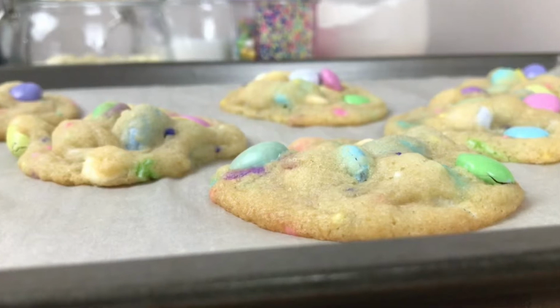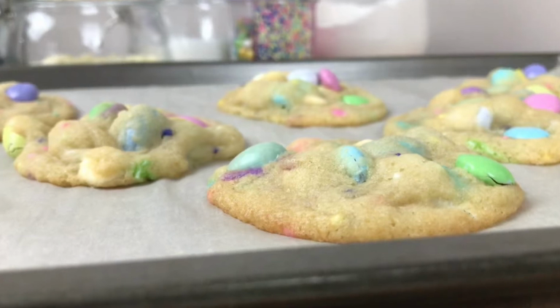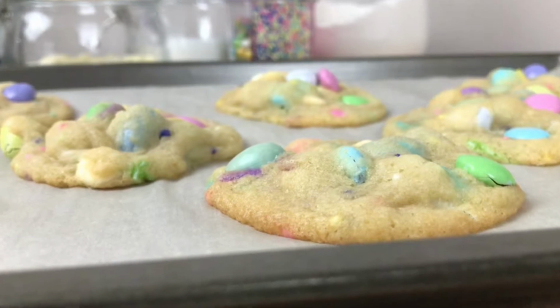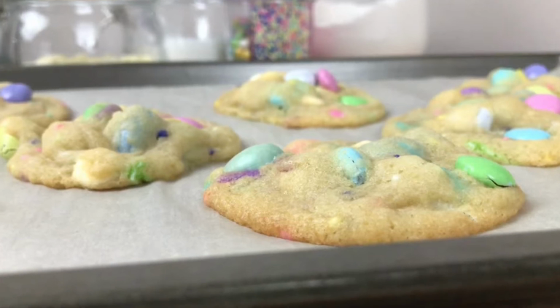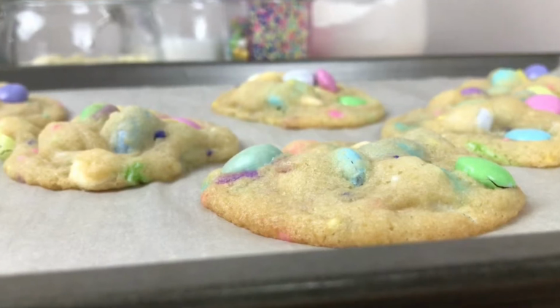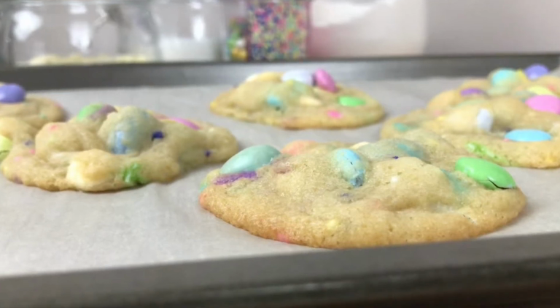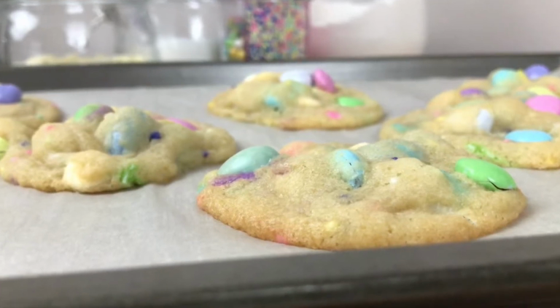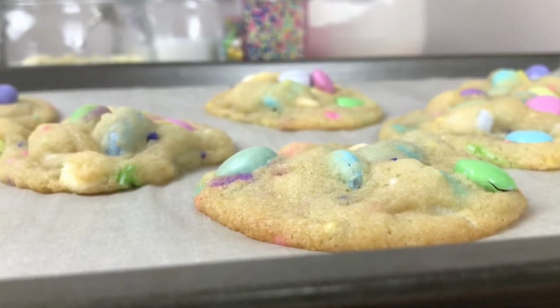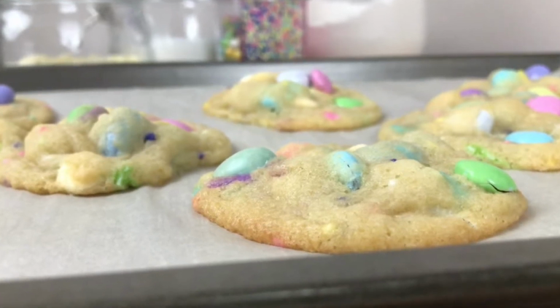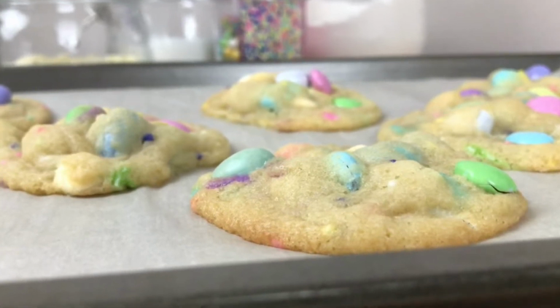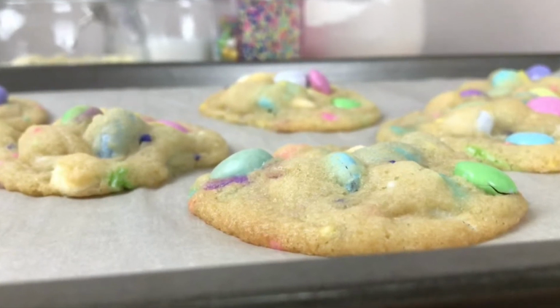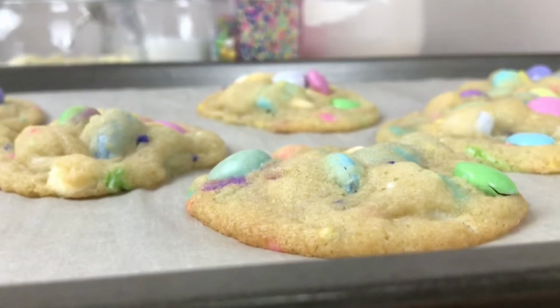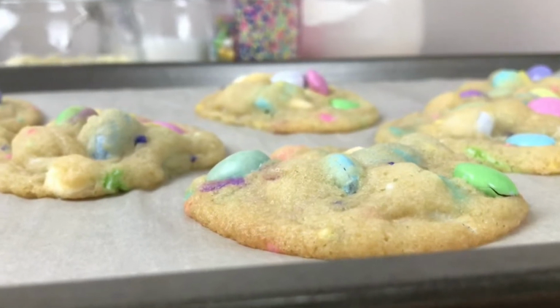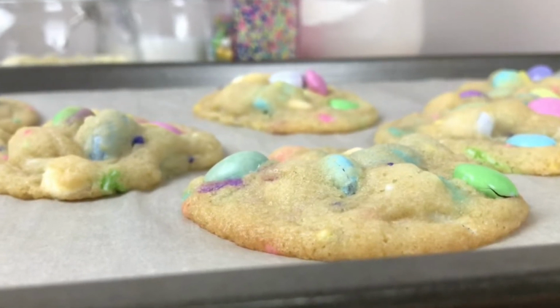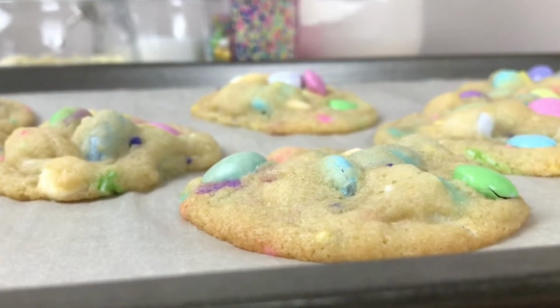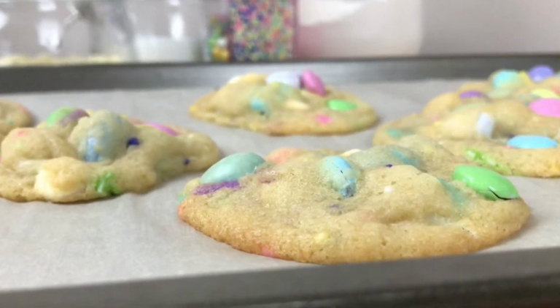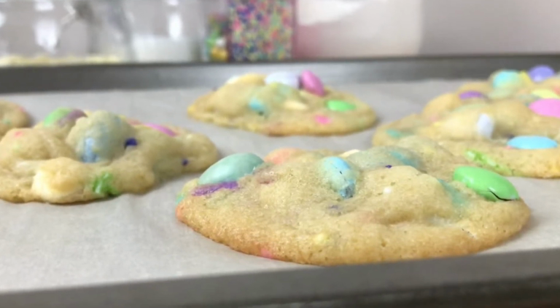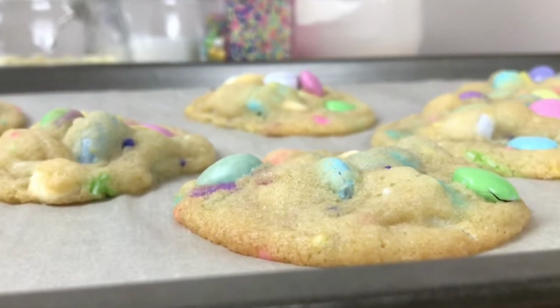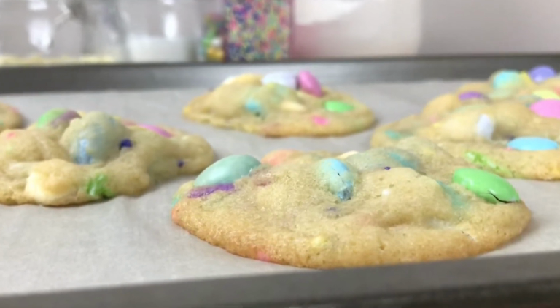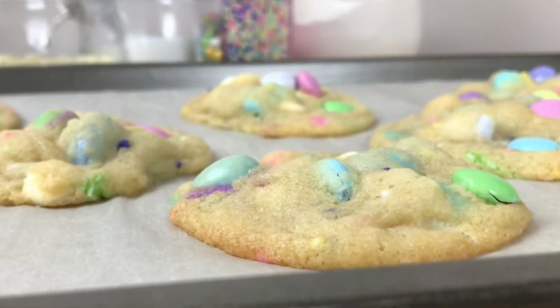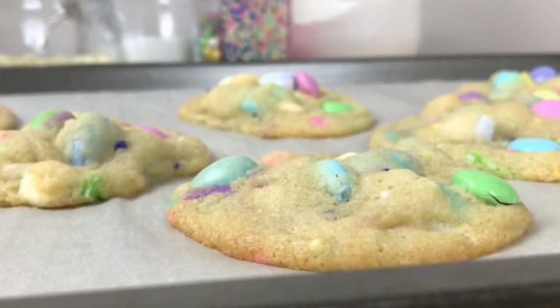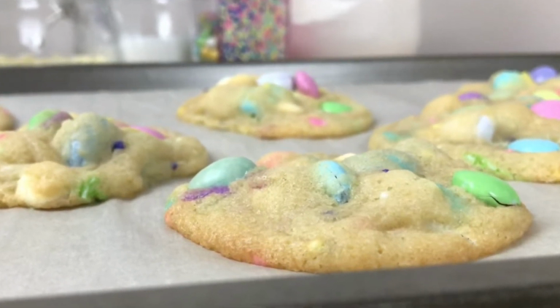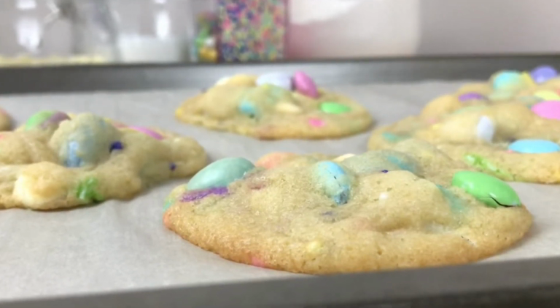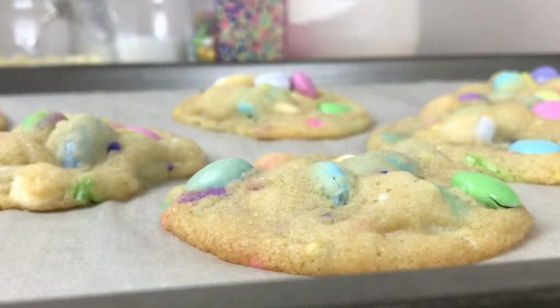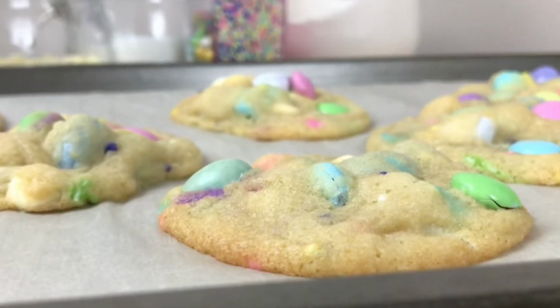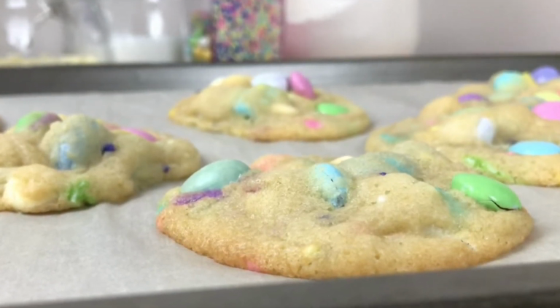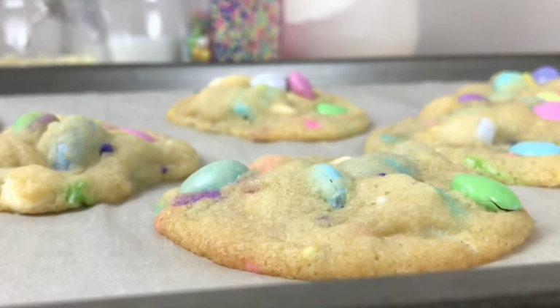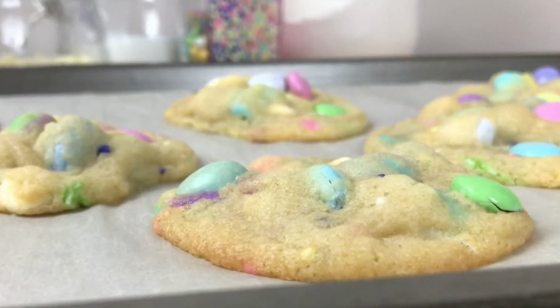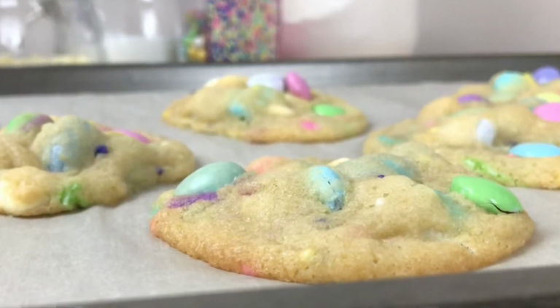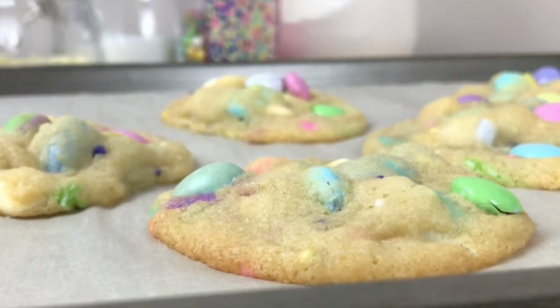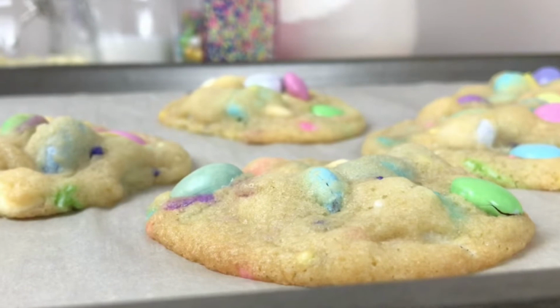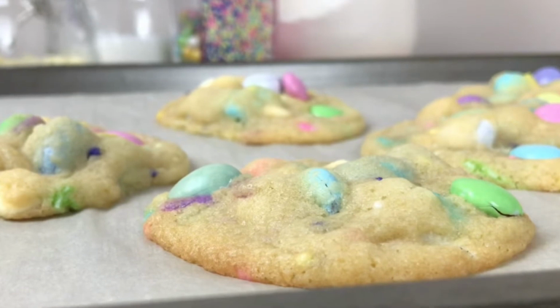Today I'll be showing you how to make these easy Easter cookies. No chilling and no rolling required.